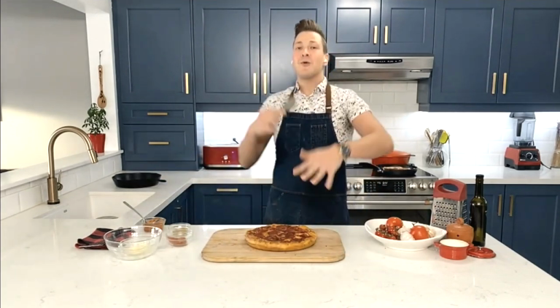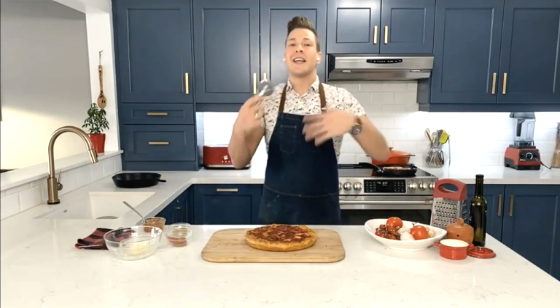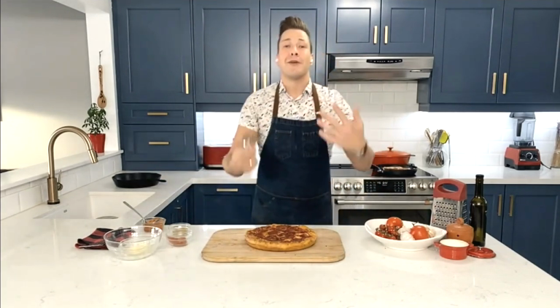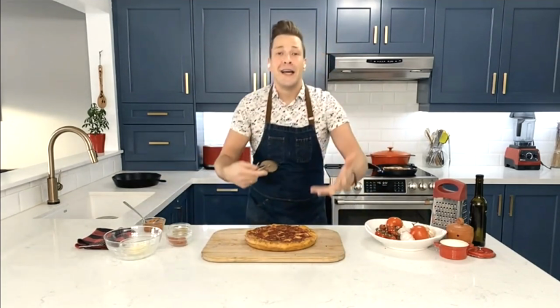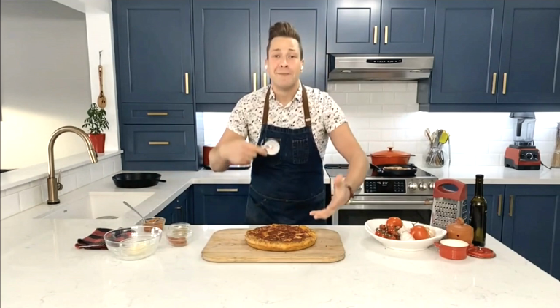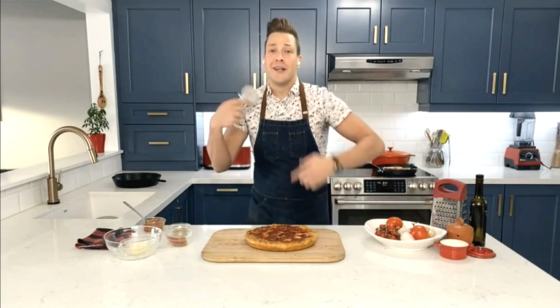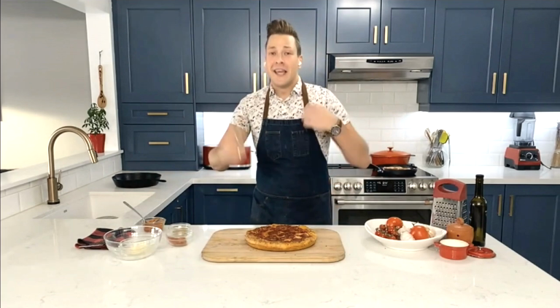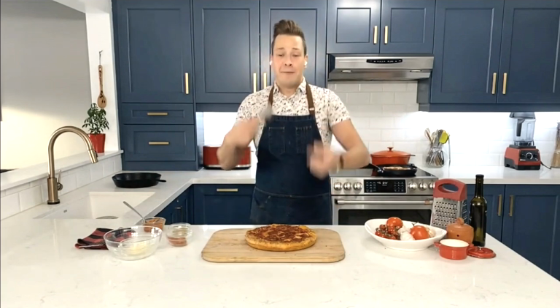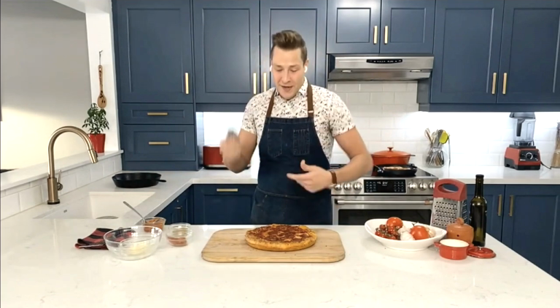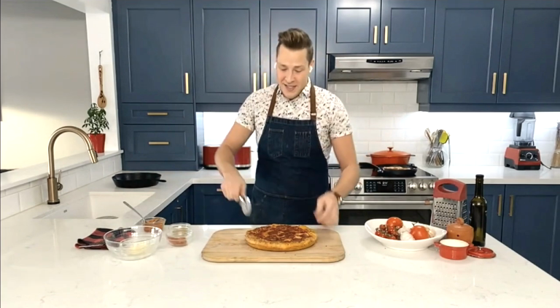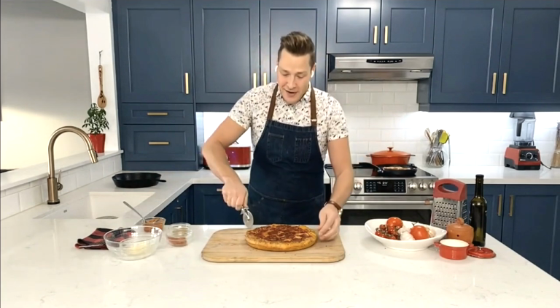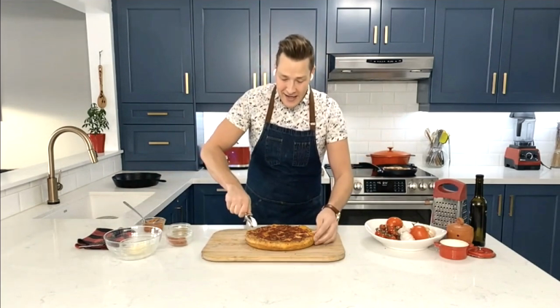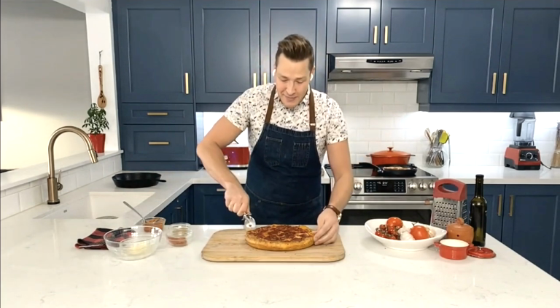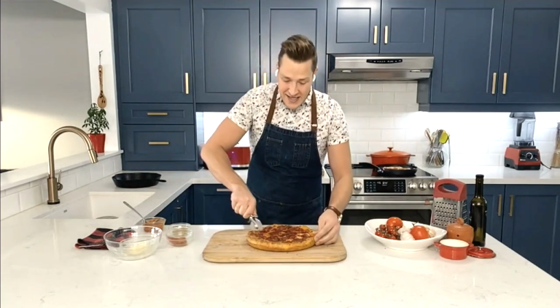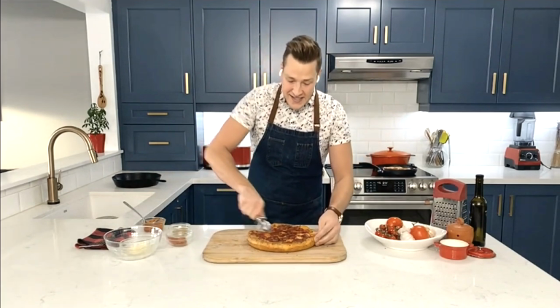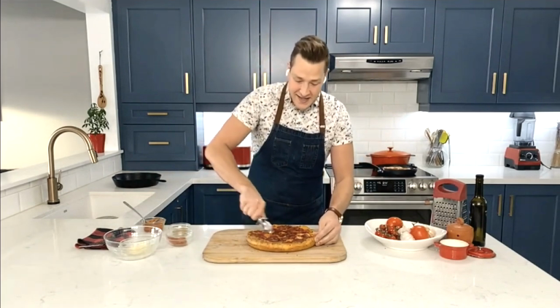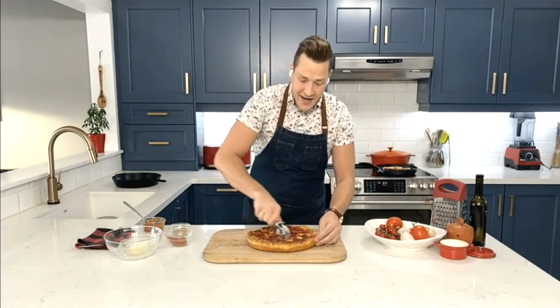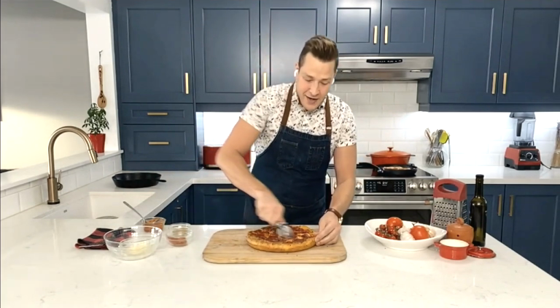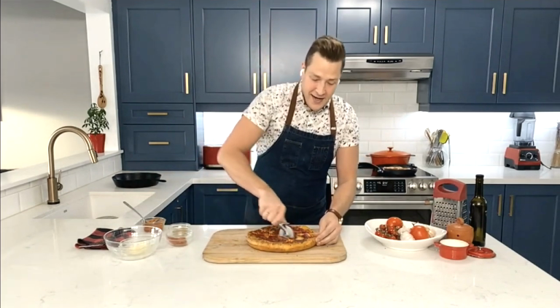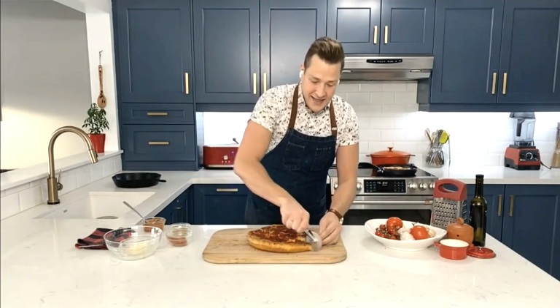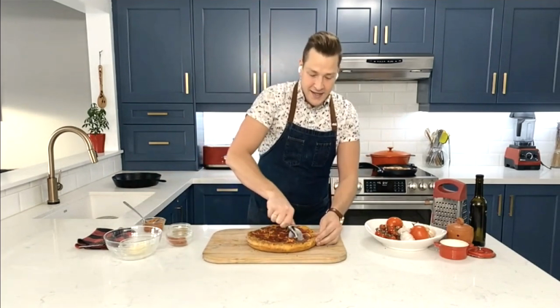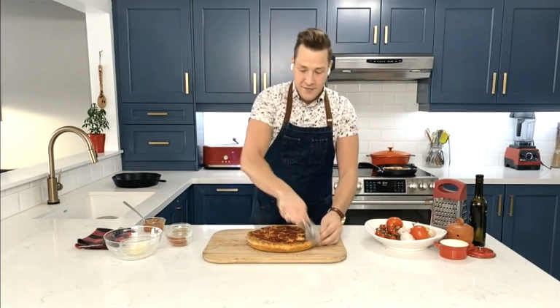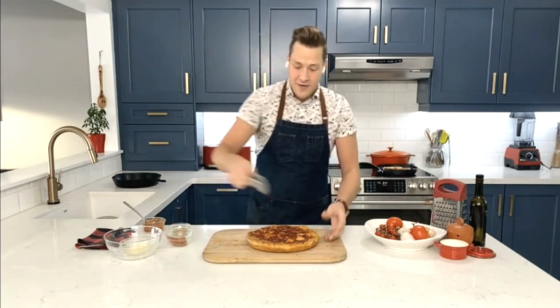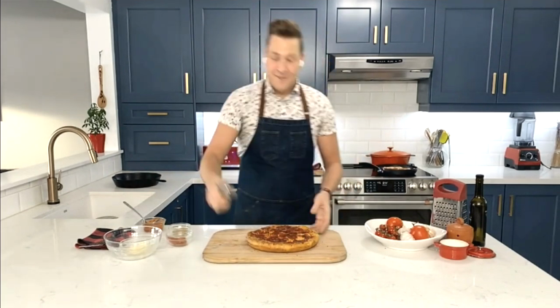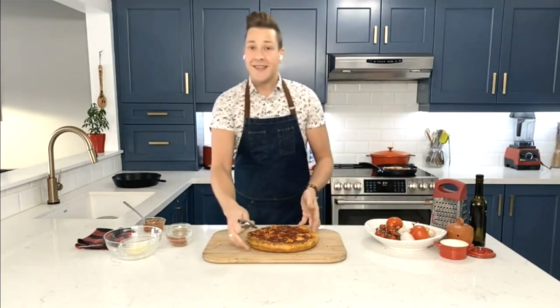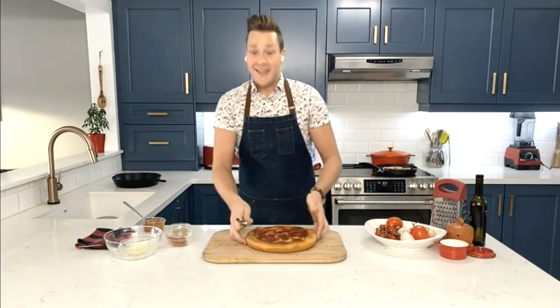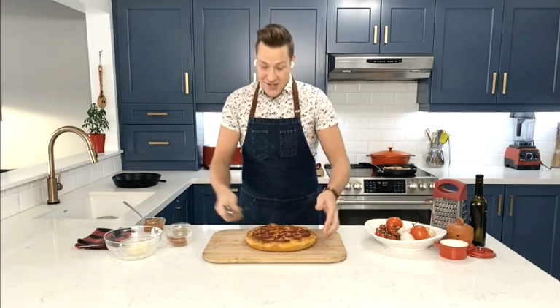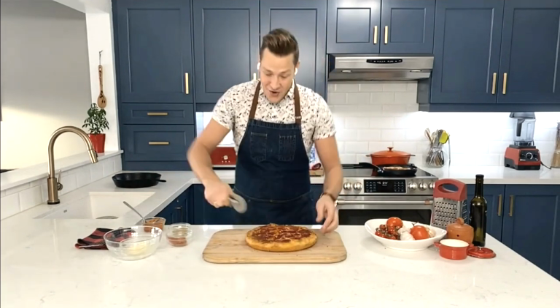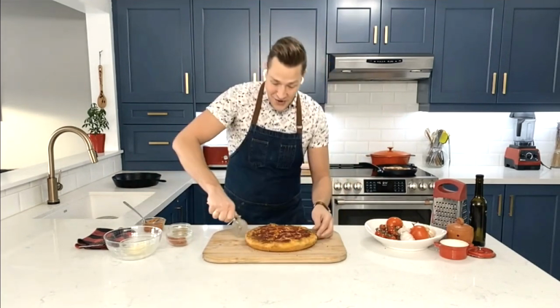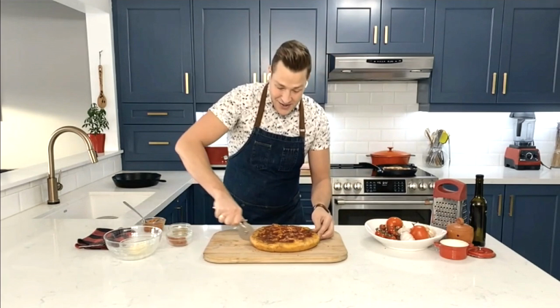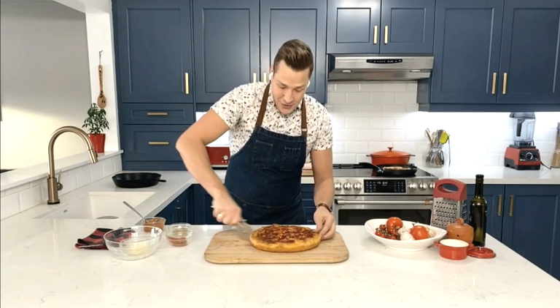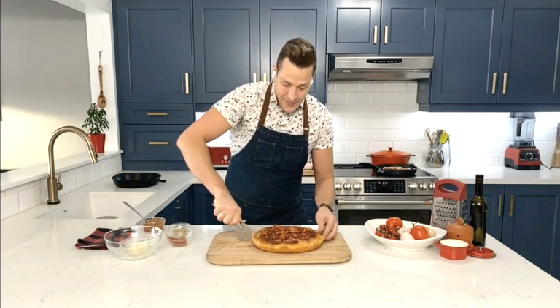That looks good. This is what I like about a pizza party — you keep busting them out, eat them a slice at a time, get the kids involved, and that's all there is to it.